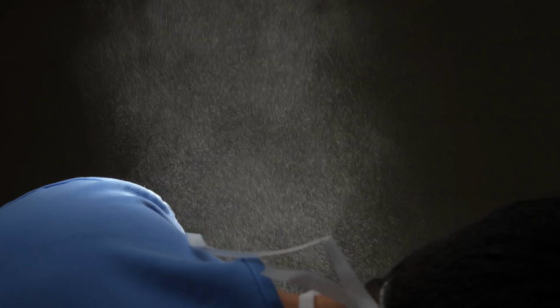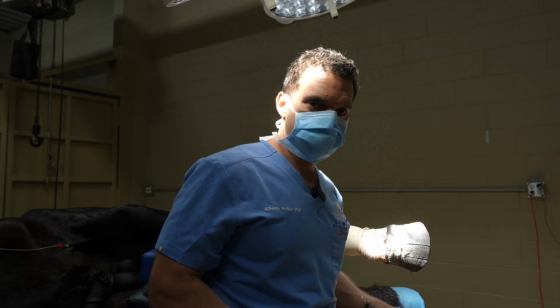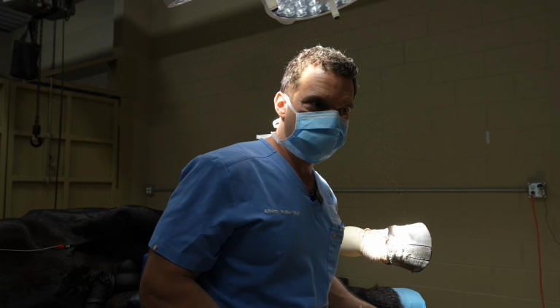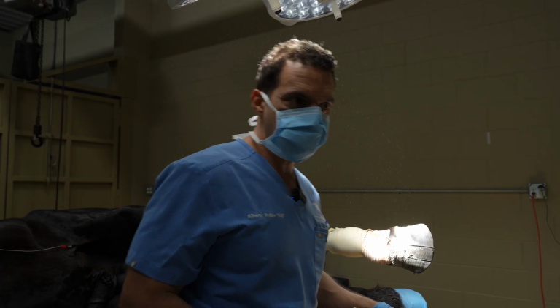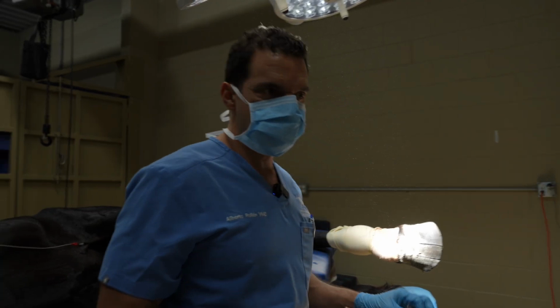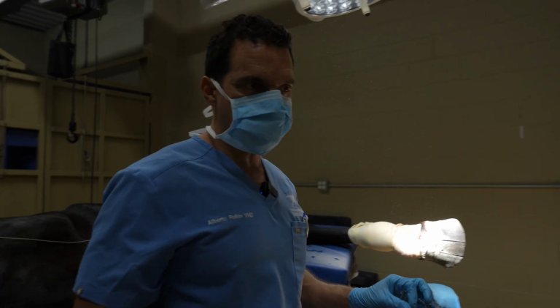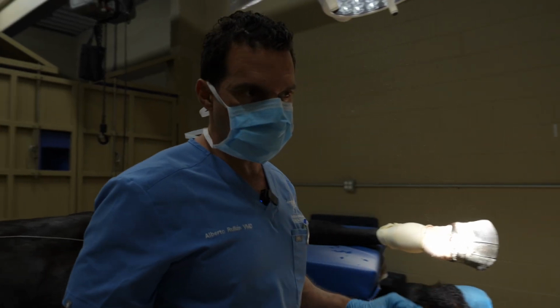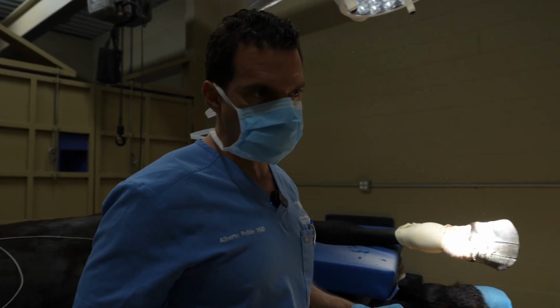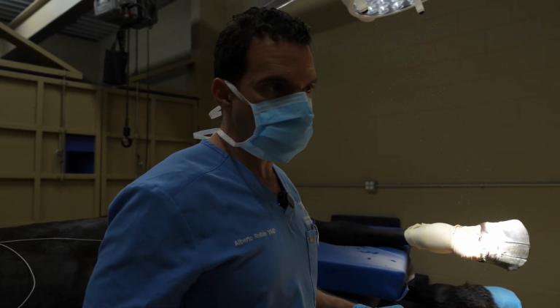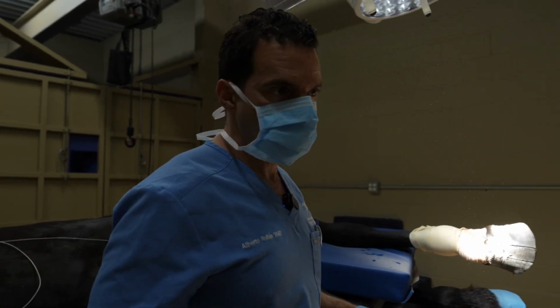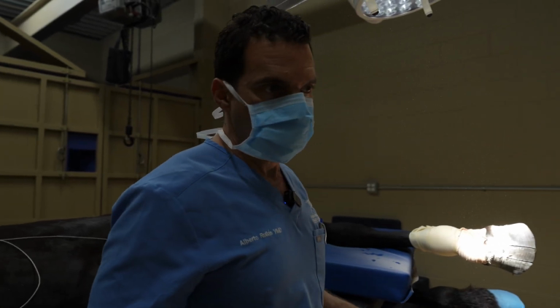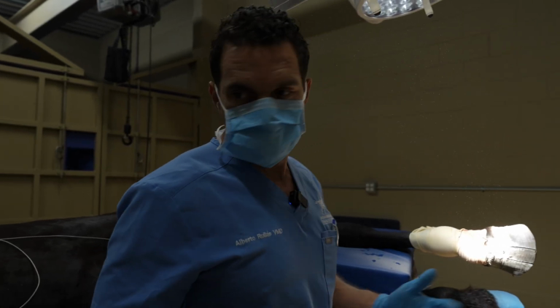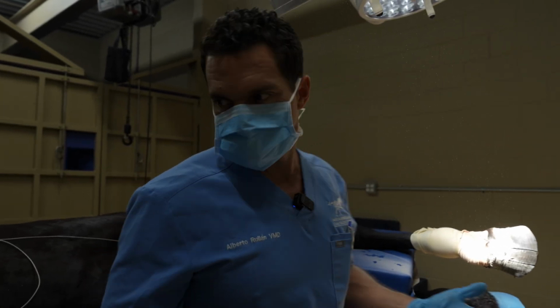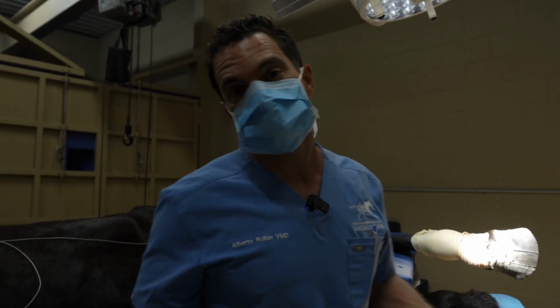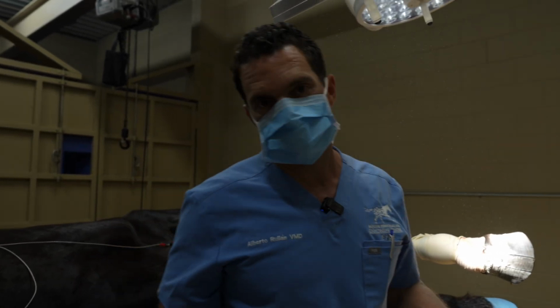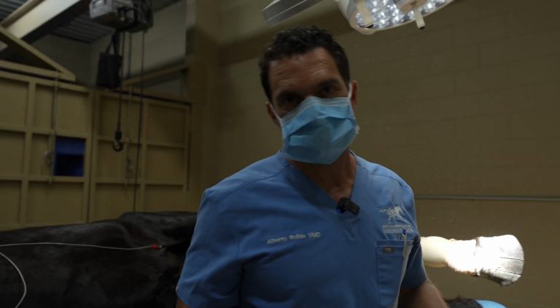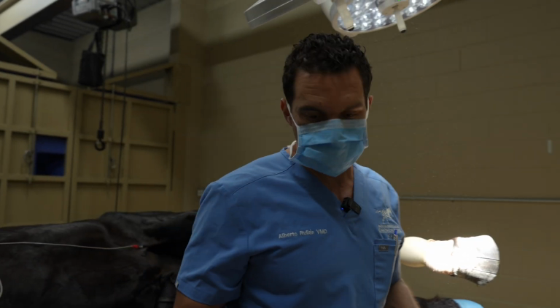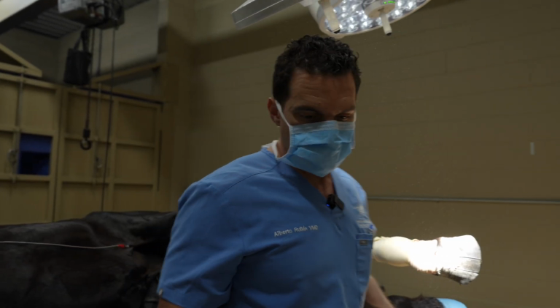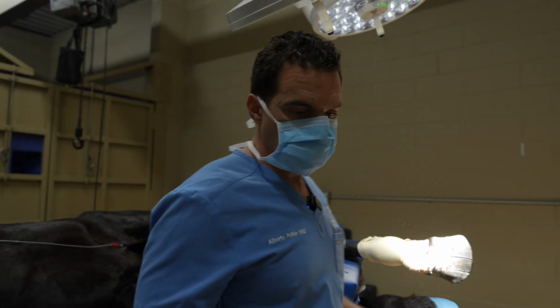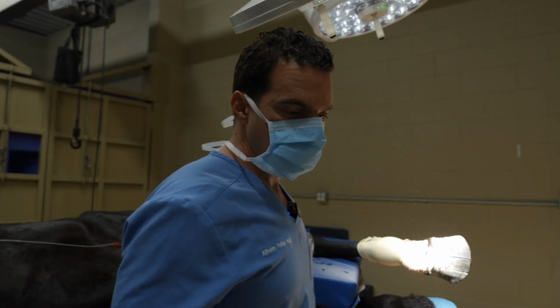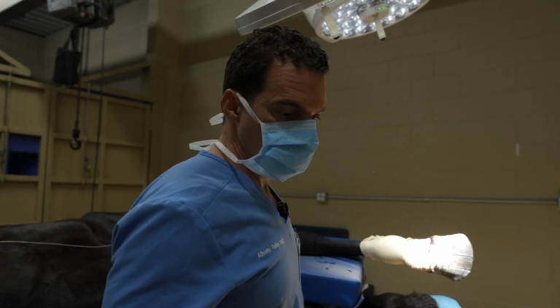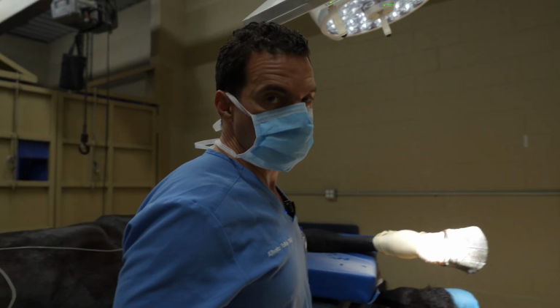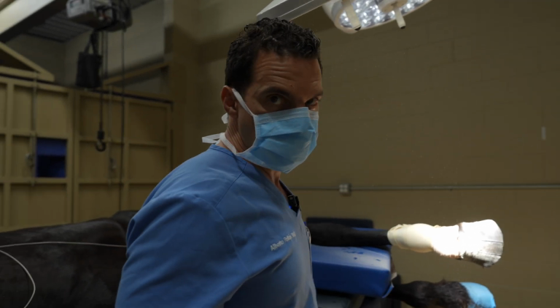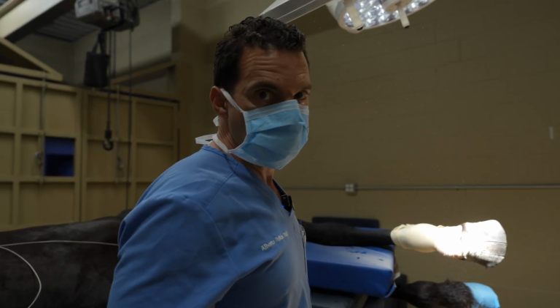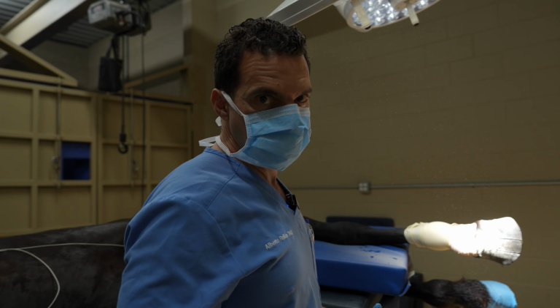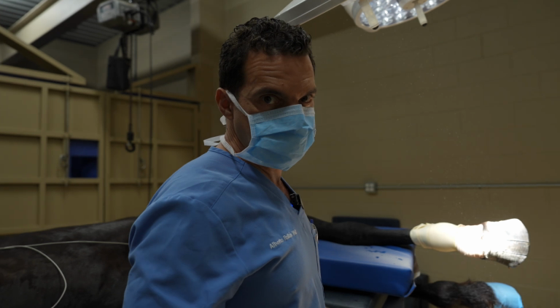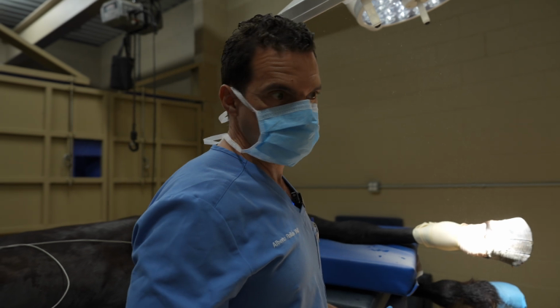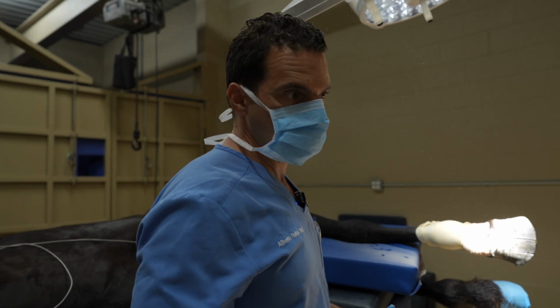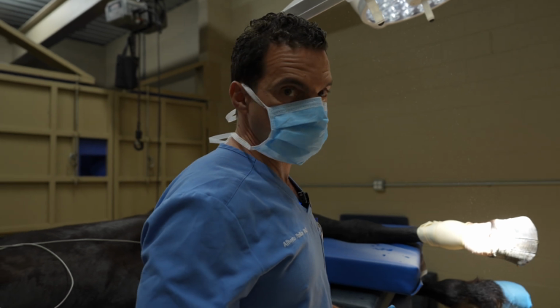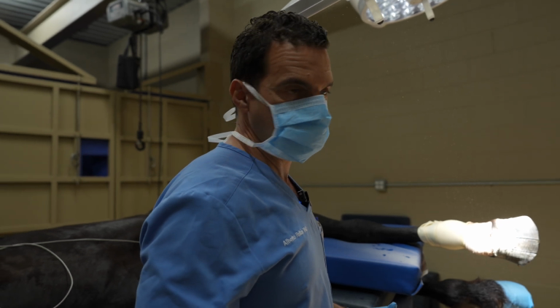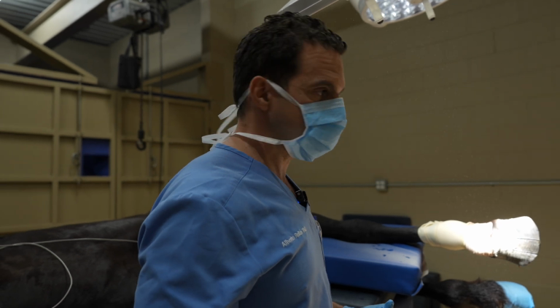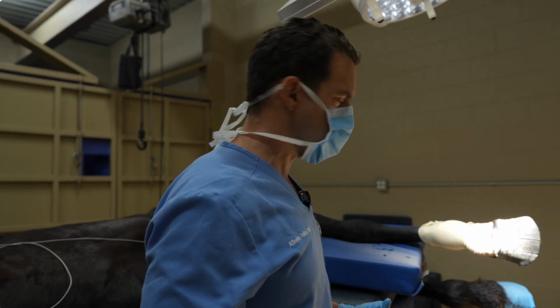It is a very thick hoof wall because it's a big horse. So we have to go through a lot of hoof to be able to get it out.